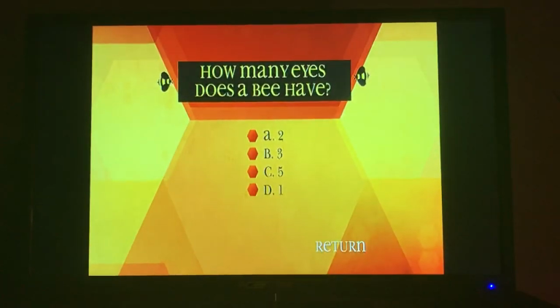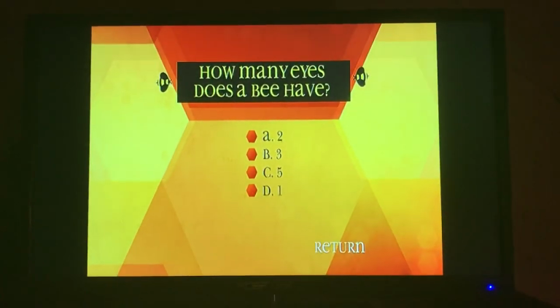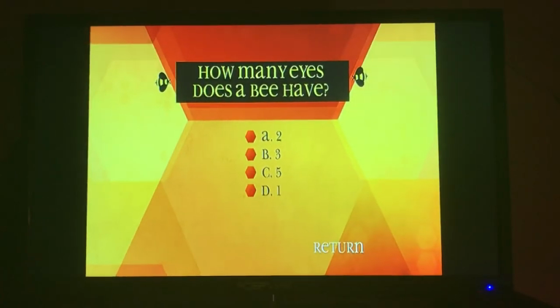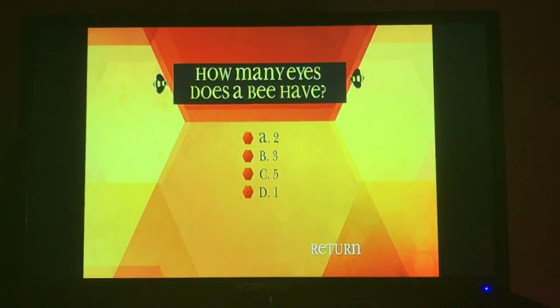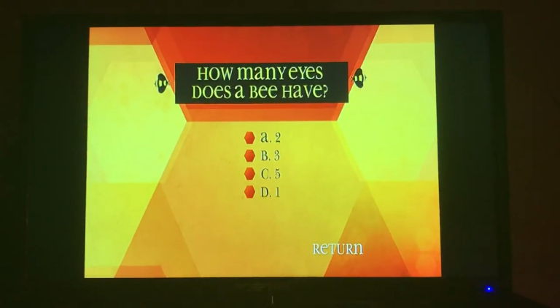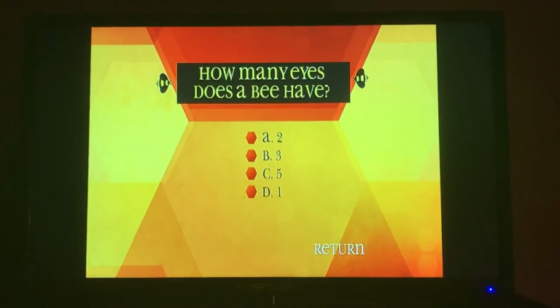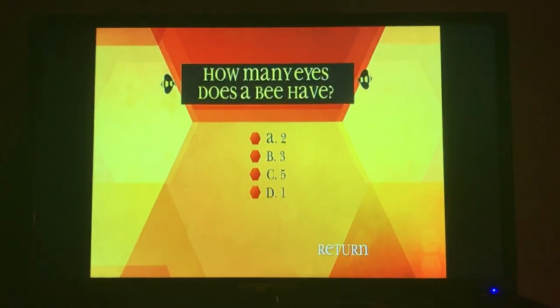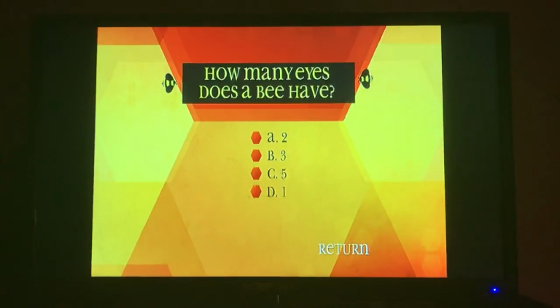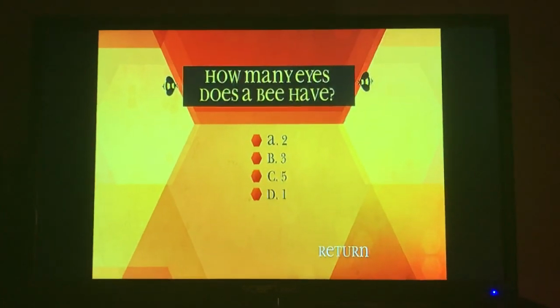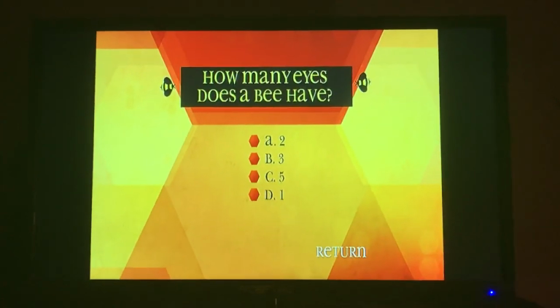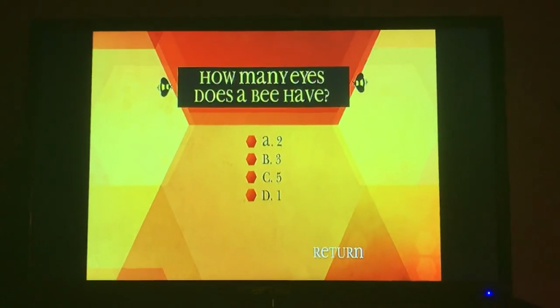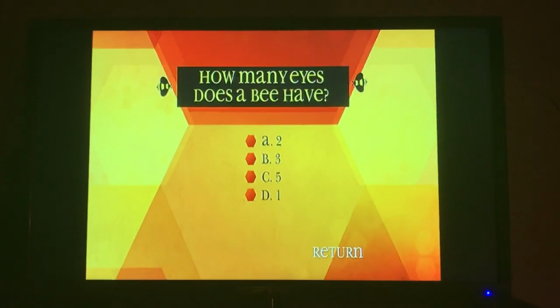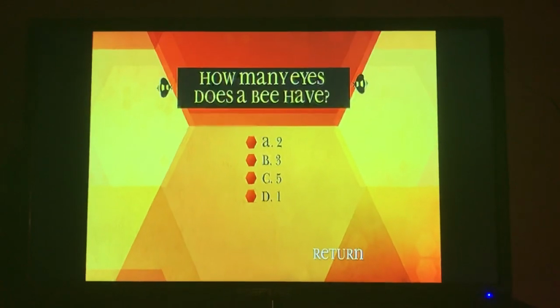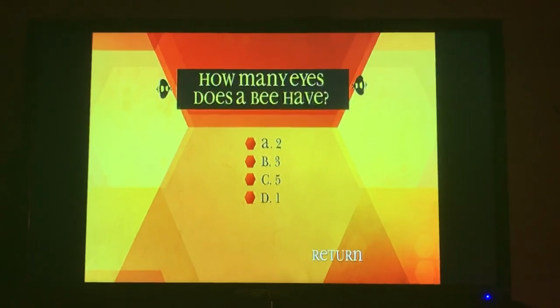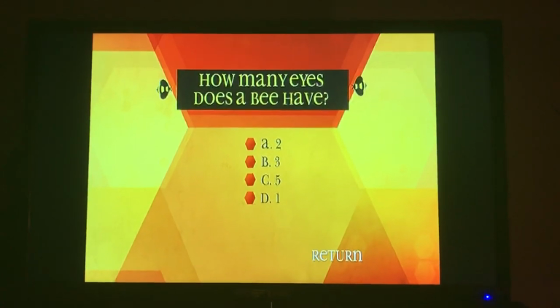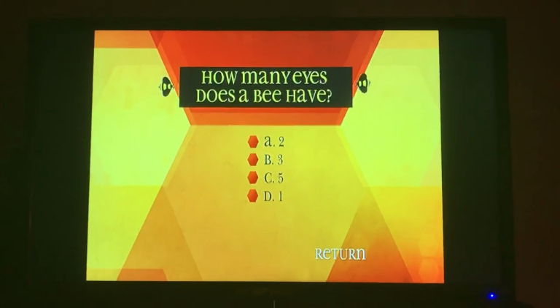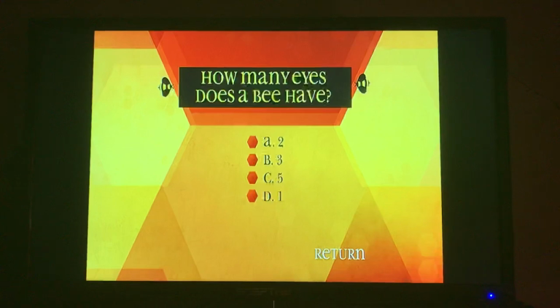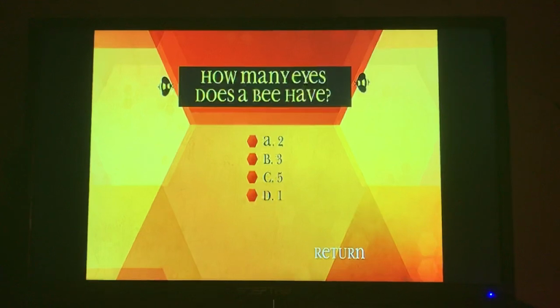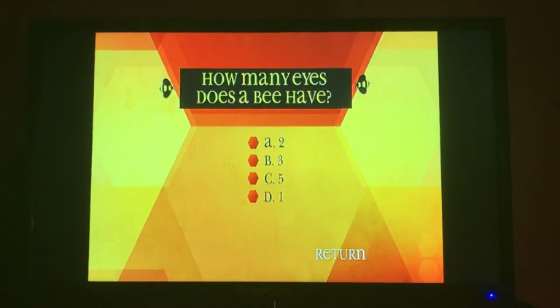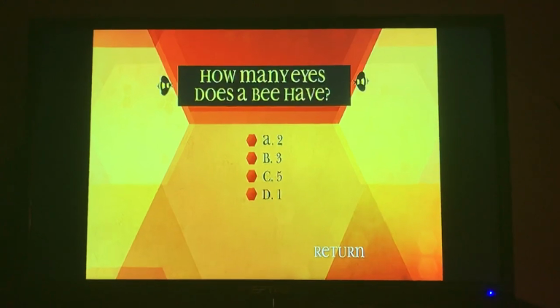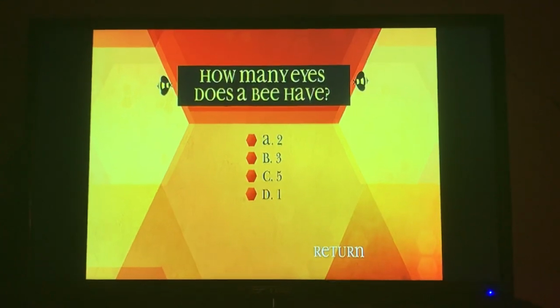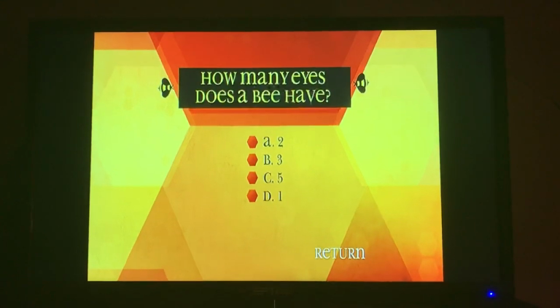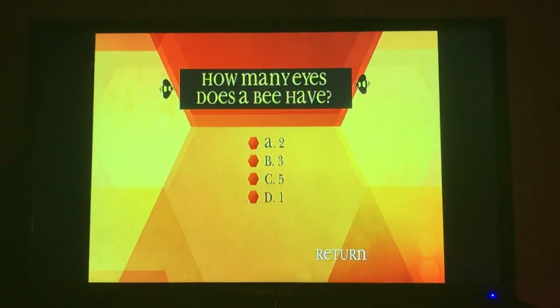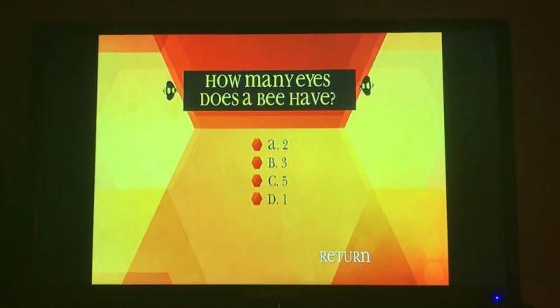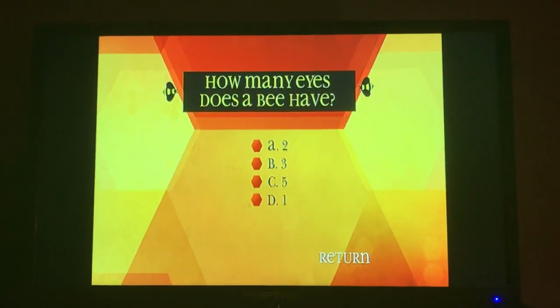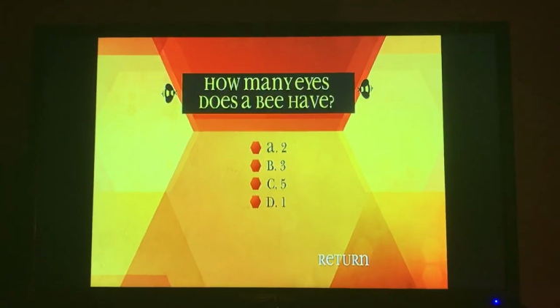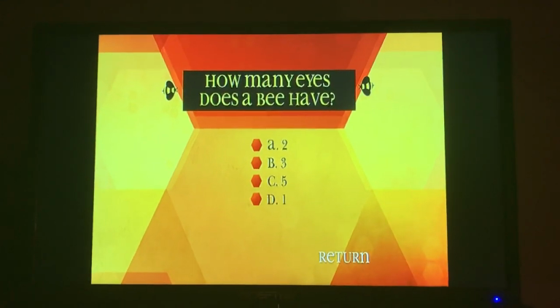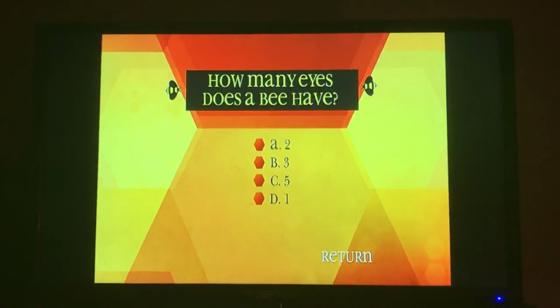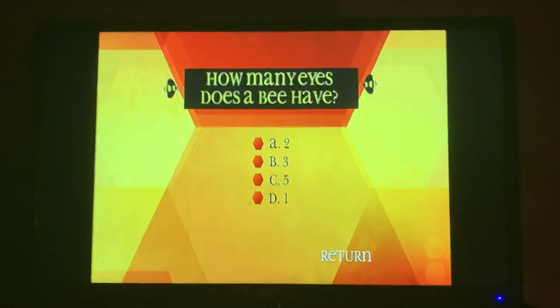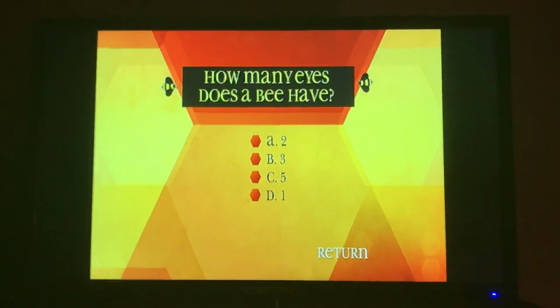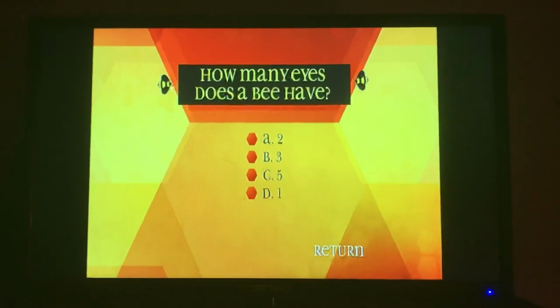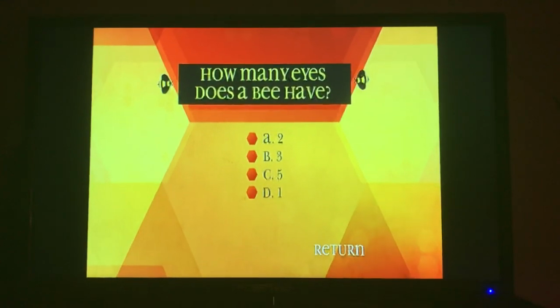How many eyes does a bee have? A, 2. B, 3. C, 5. D, 1.